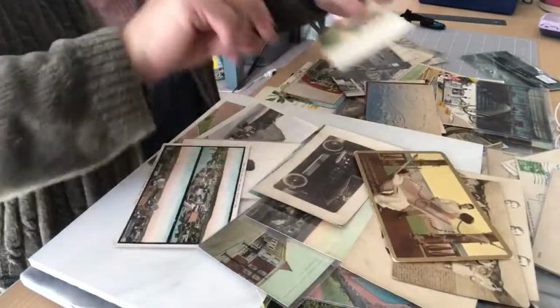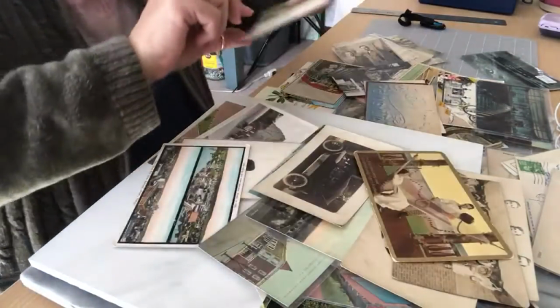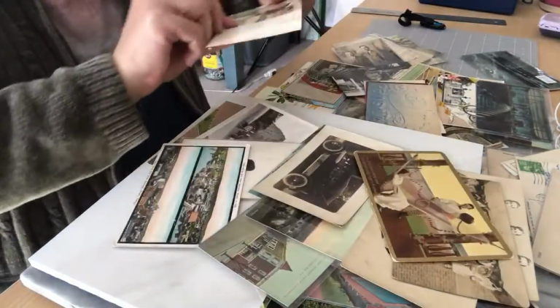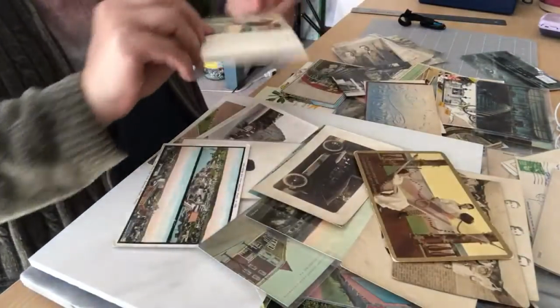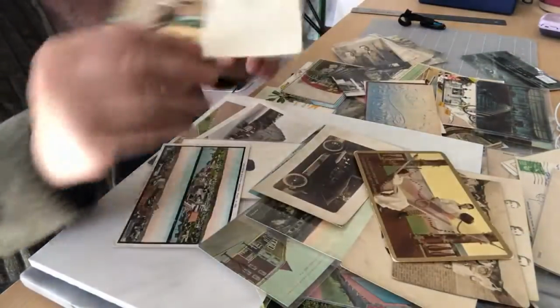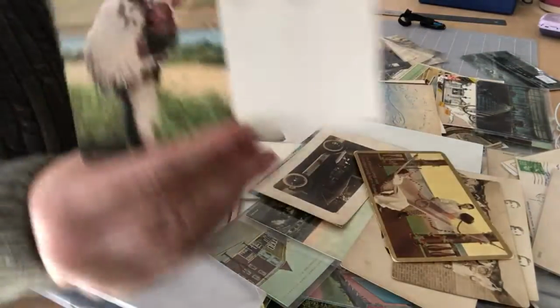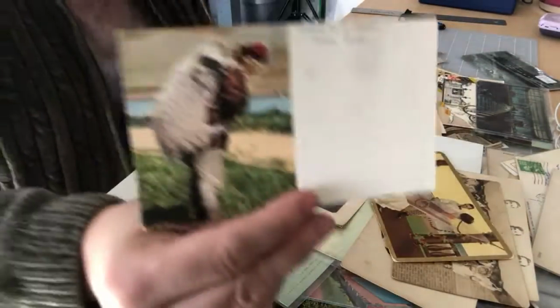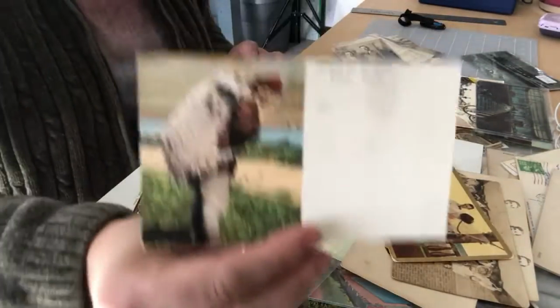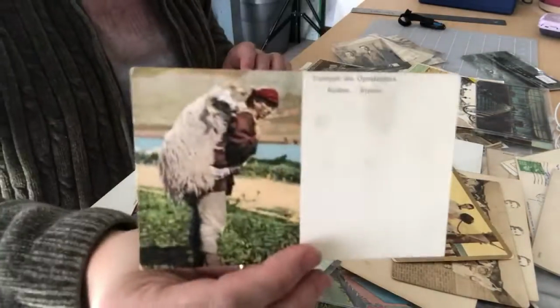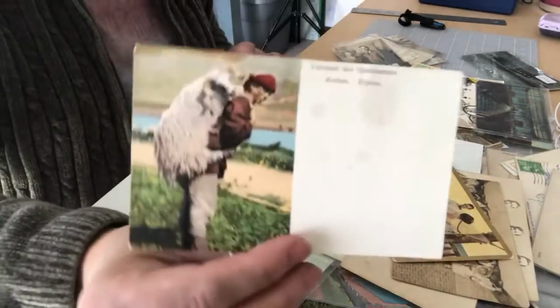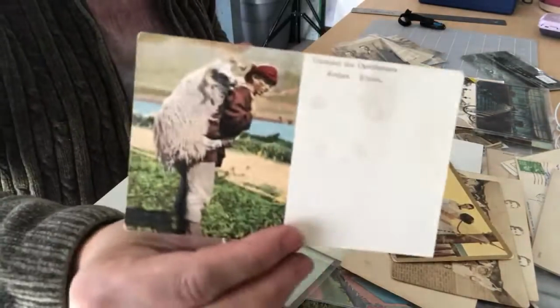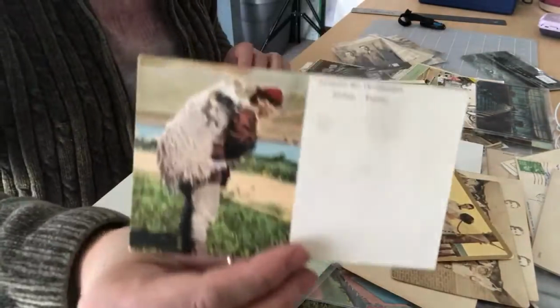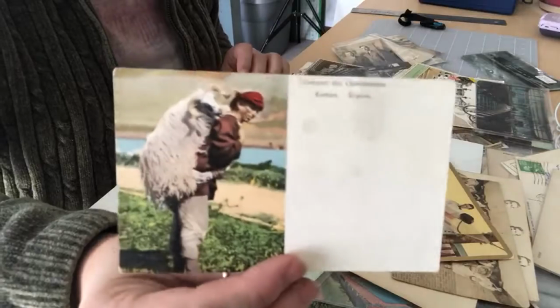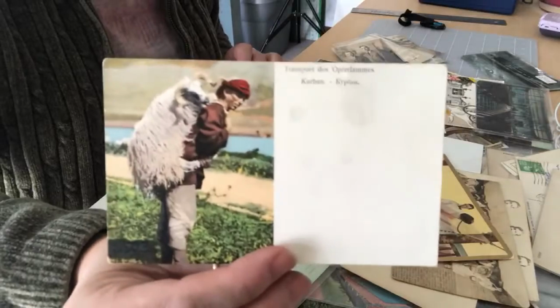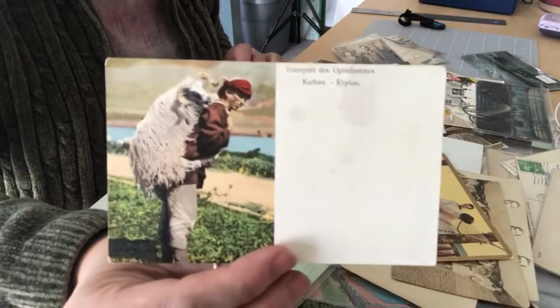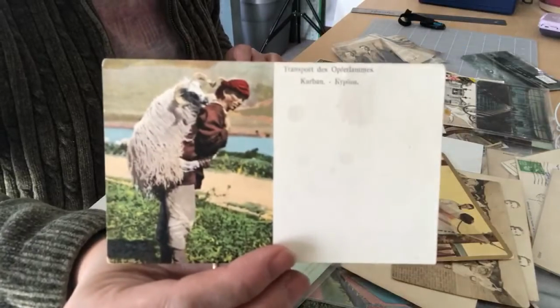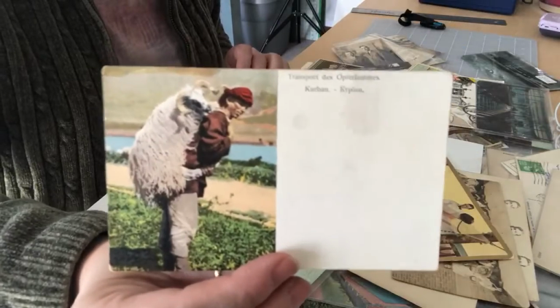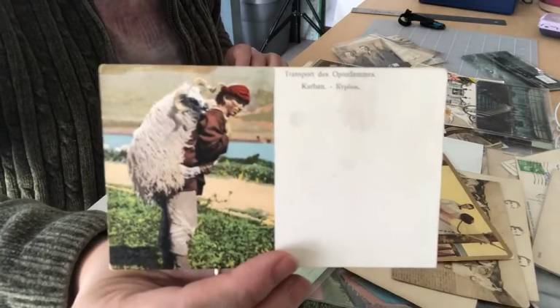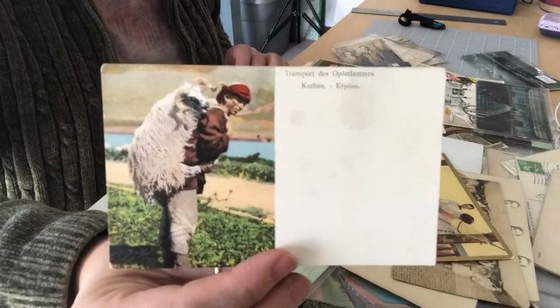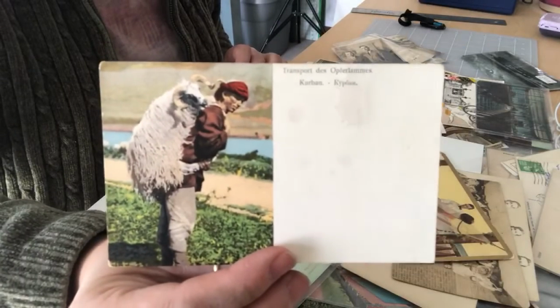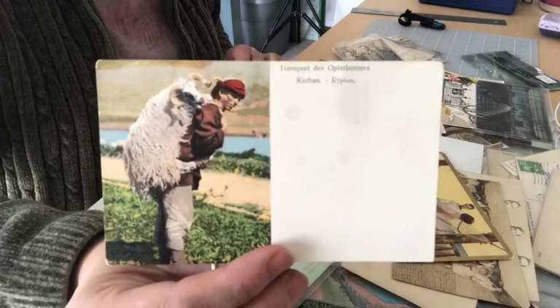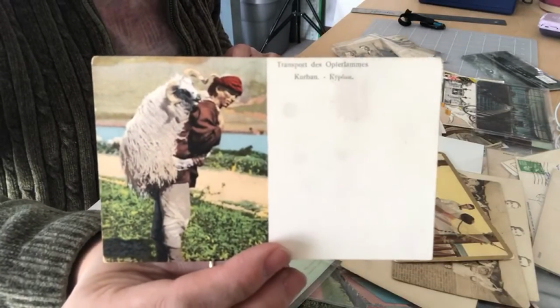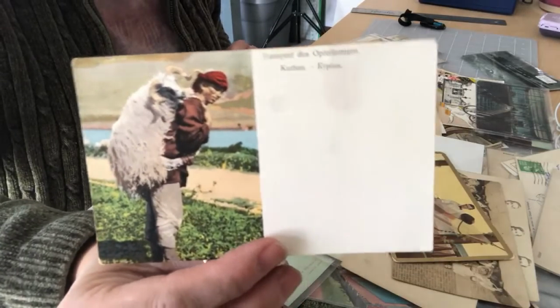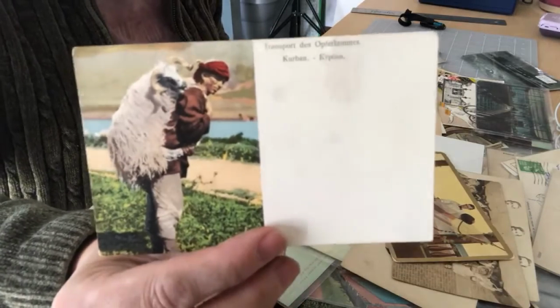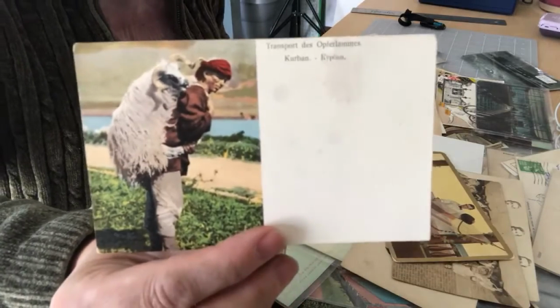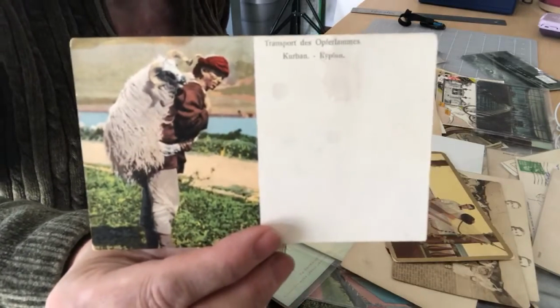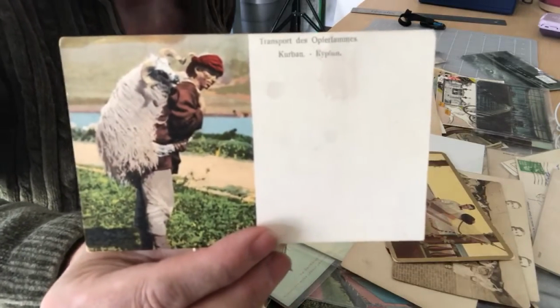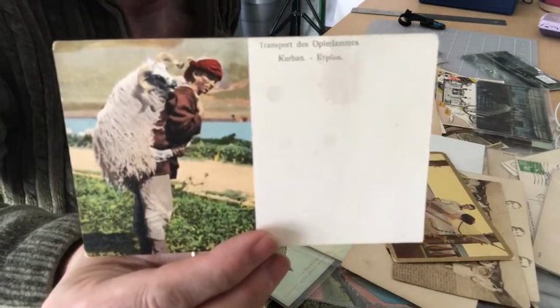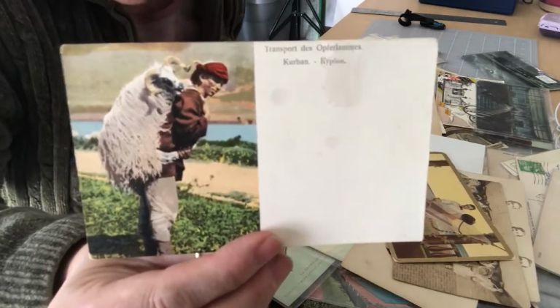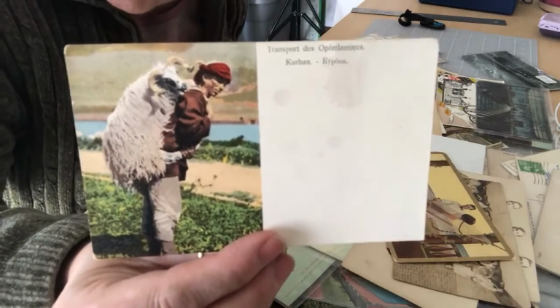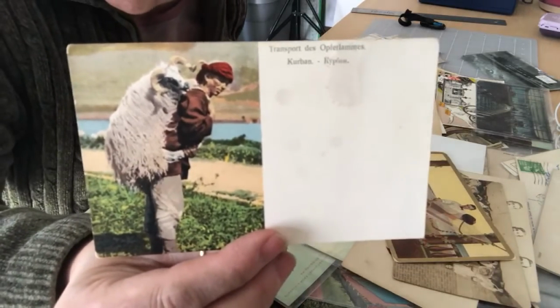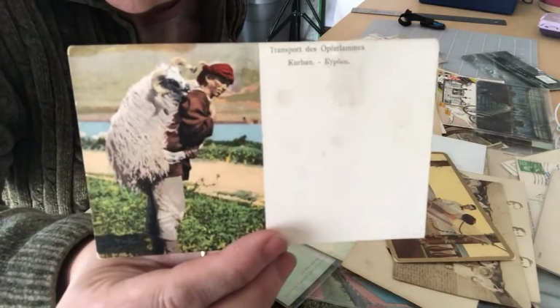And this foreign card is just unique — I don't even know what to say about that. It's a man carrying a goat.